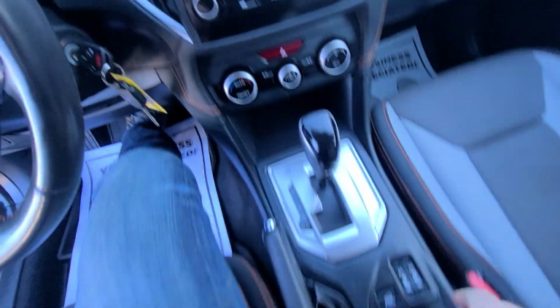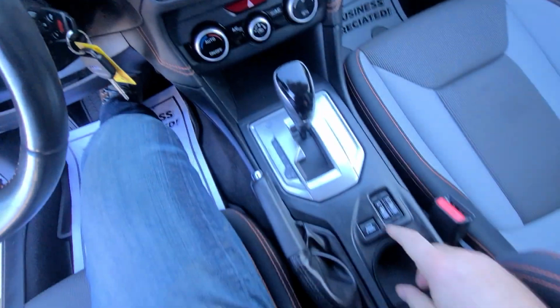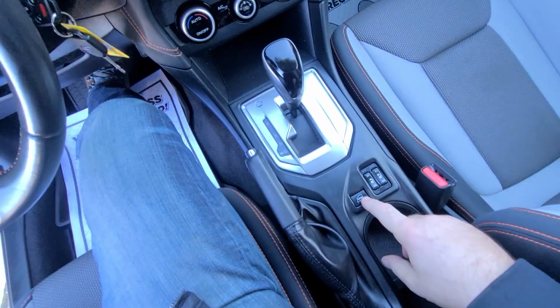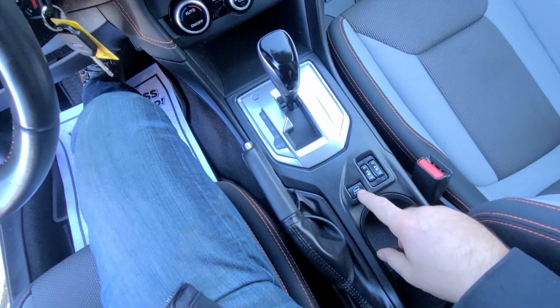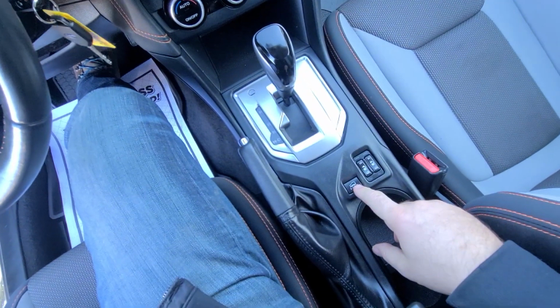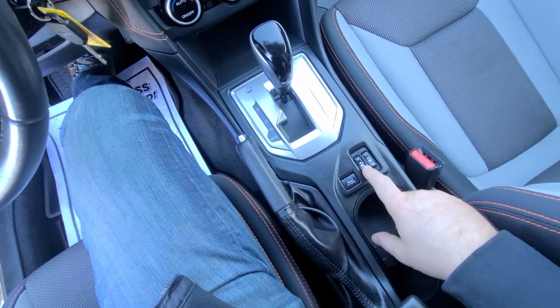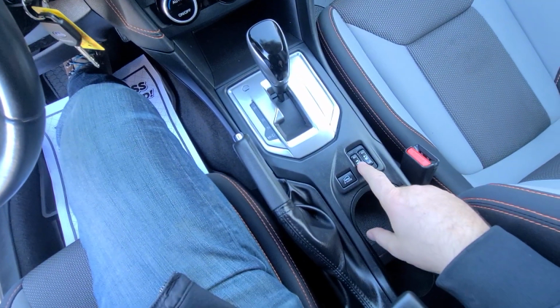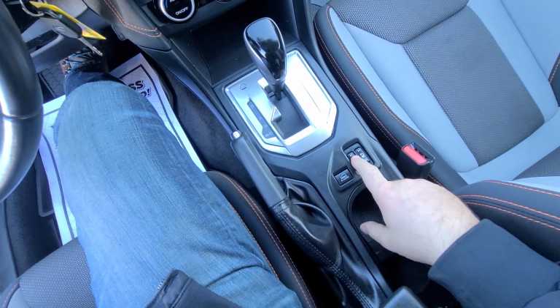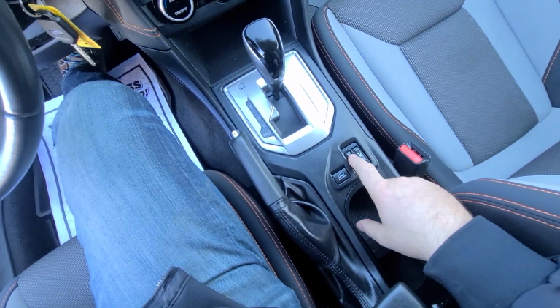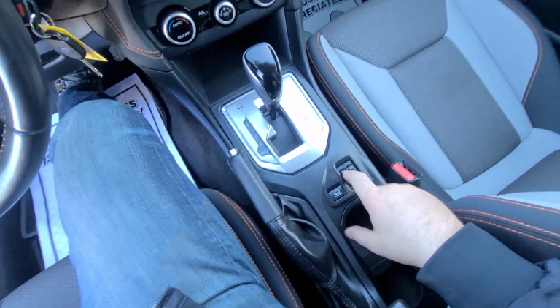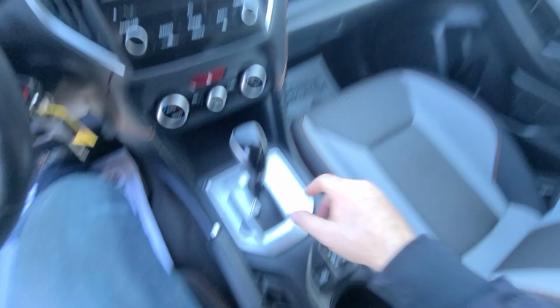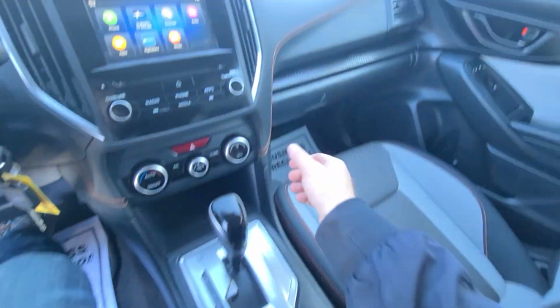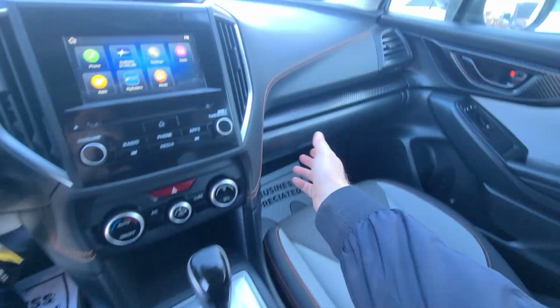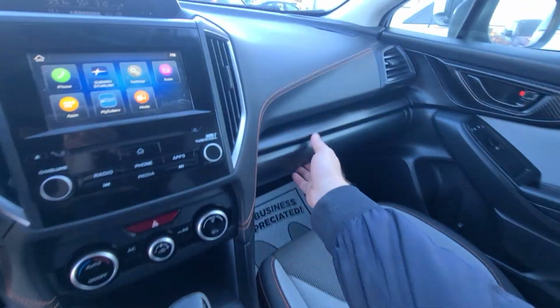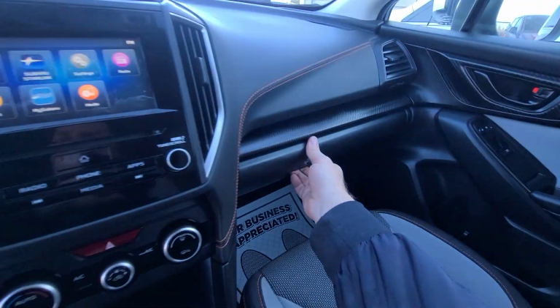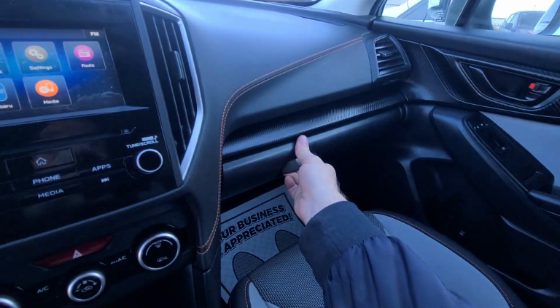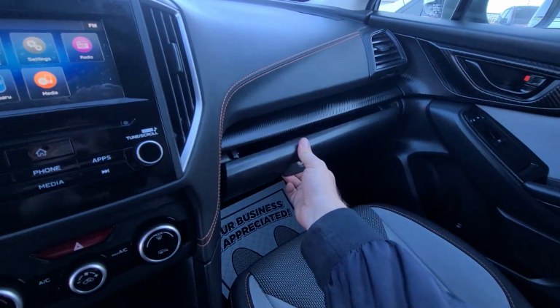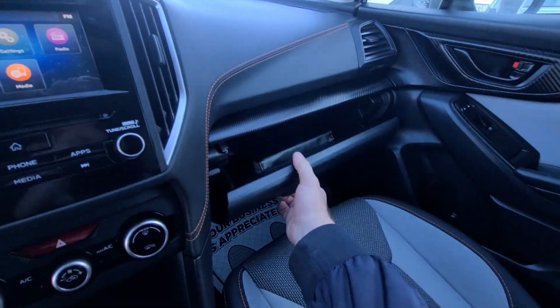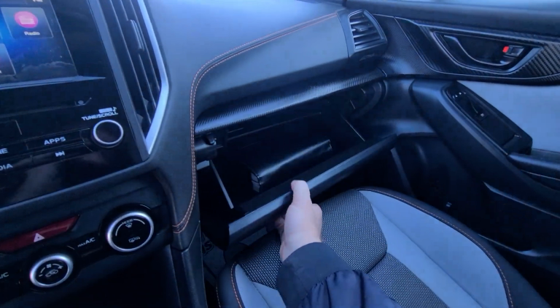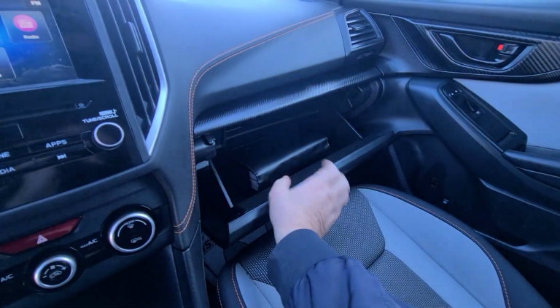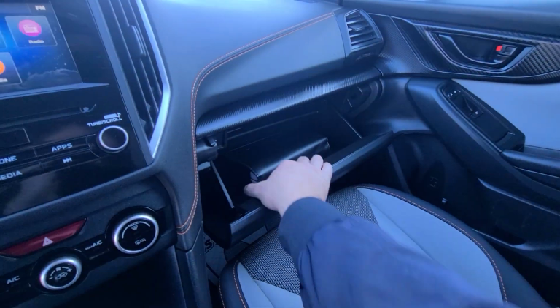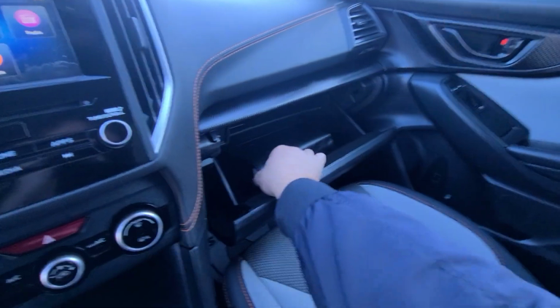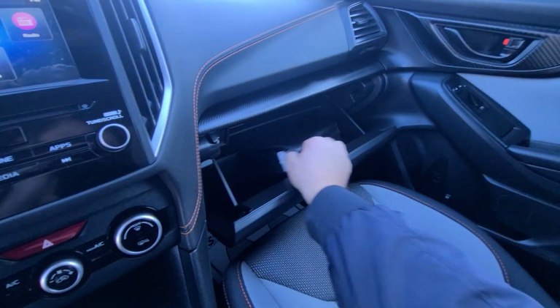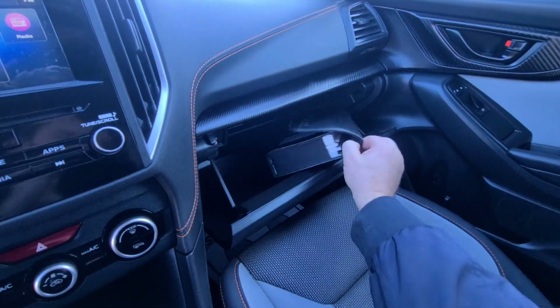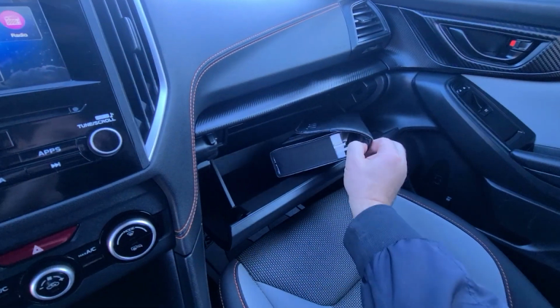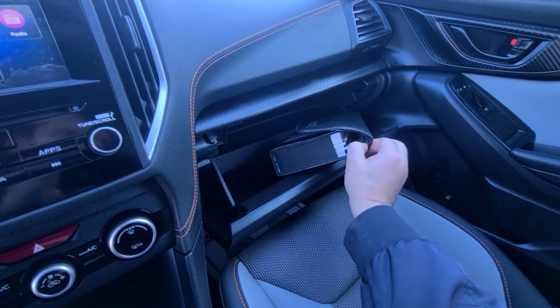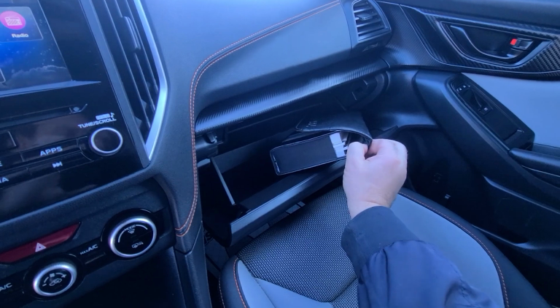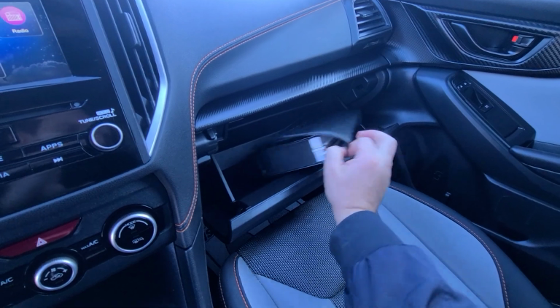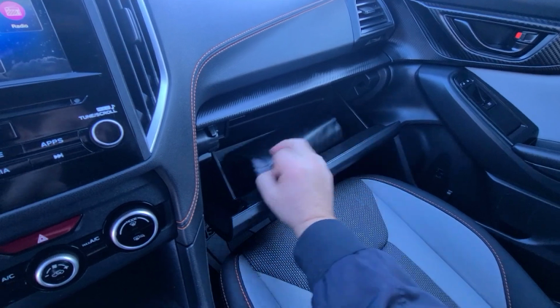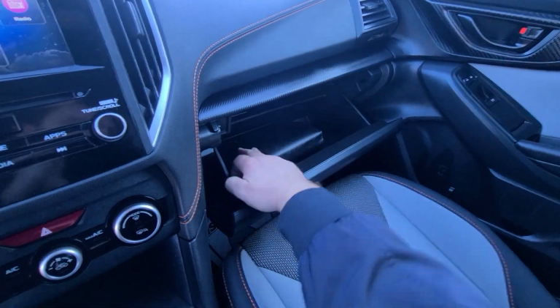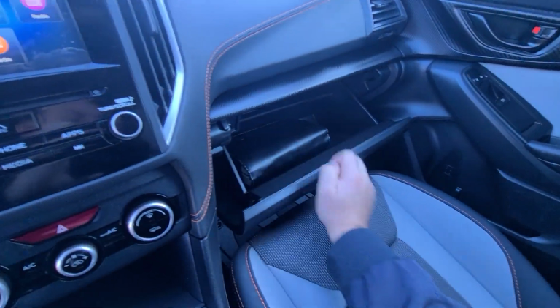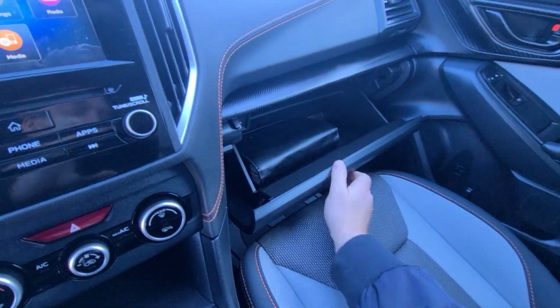It does have X mode, heated seats, and full manual controls.